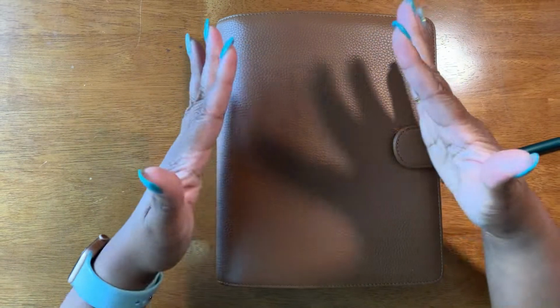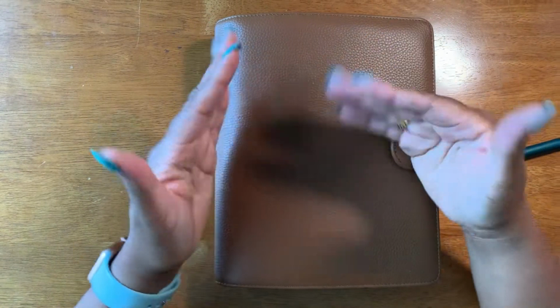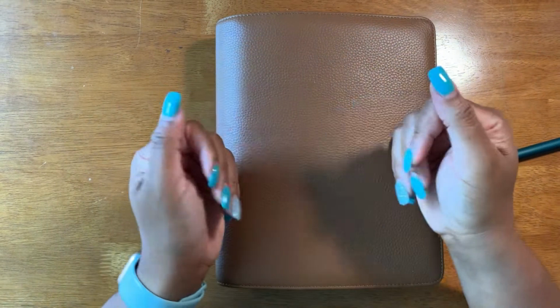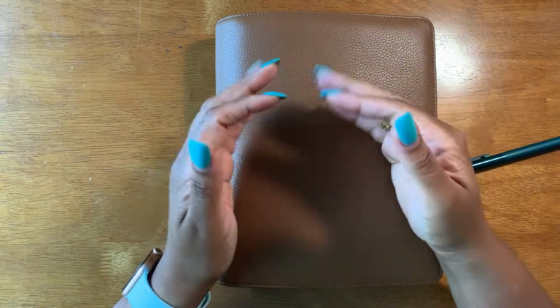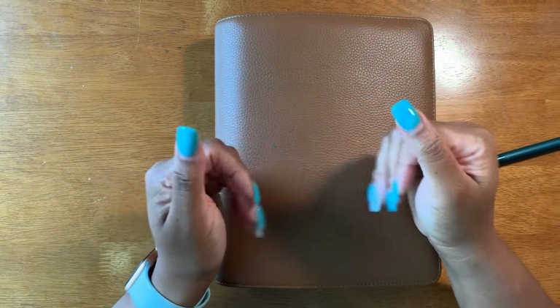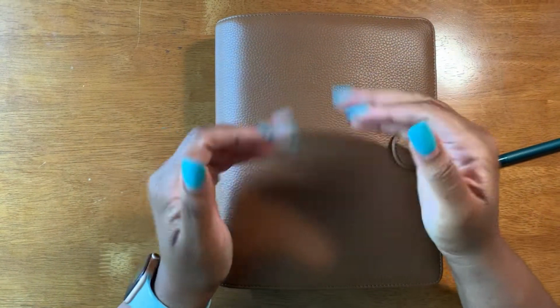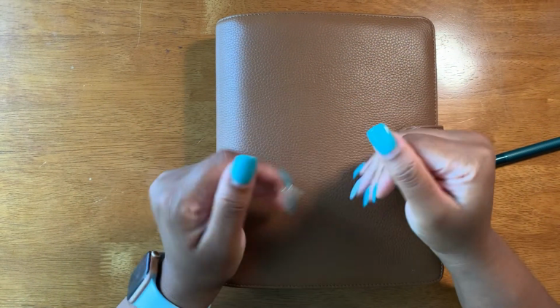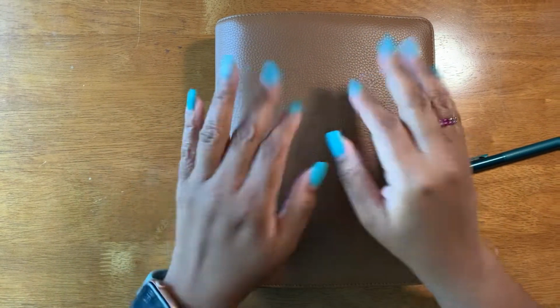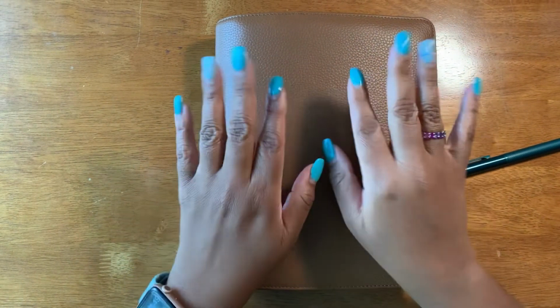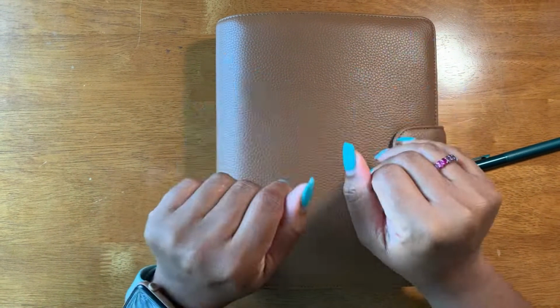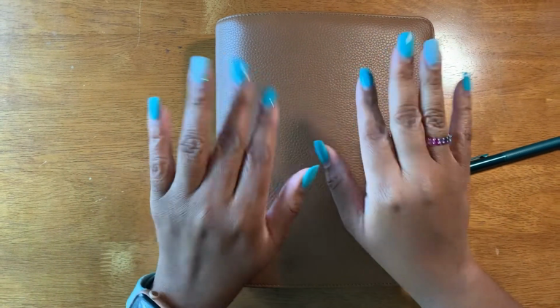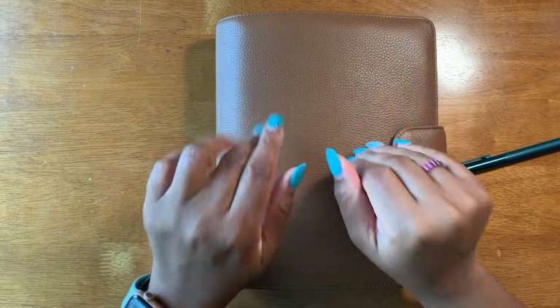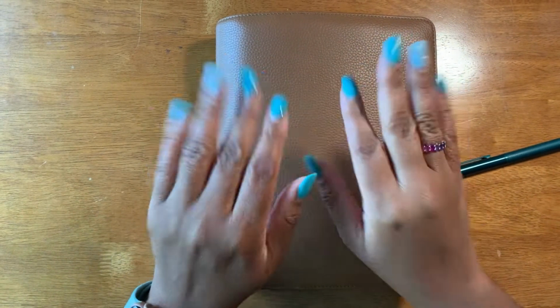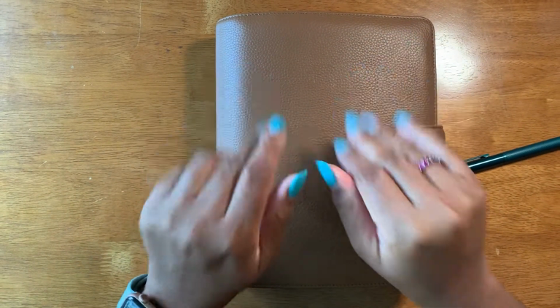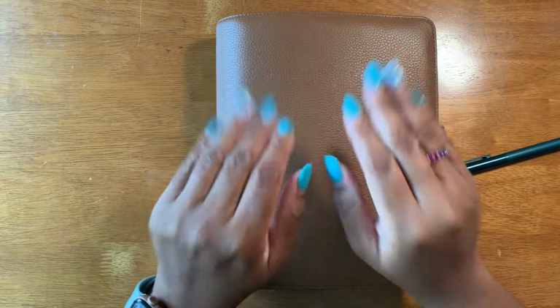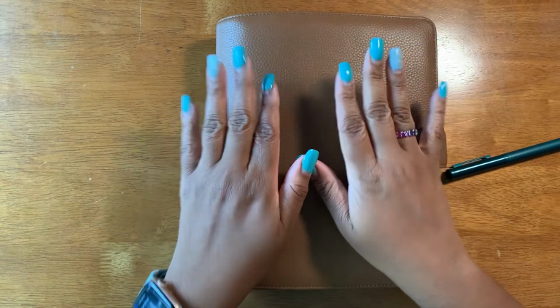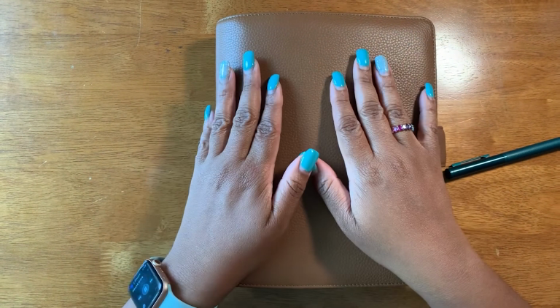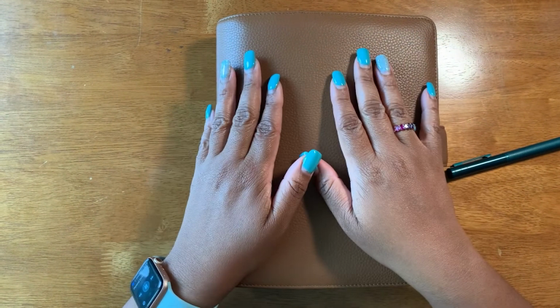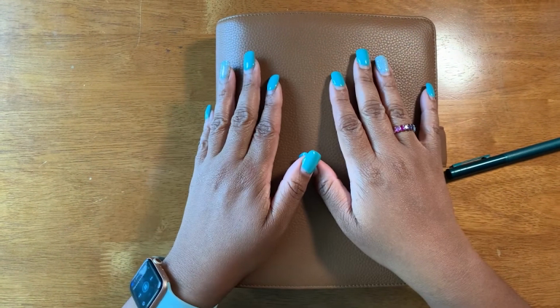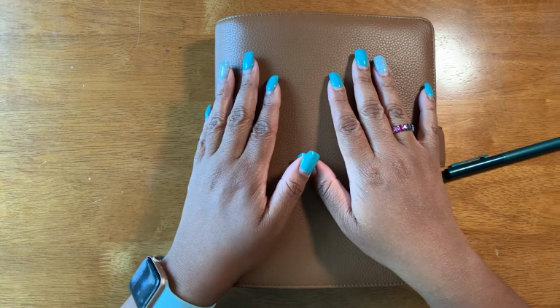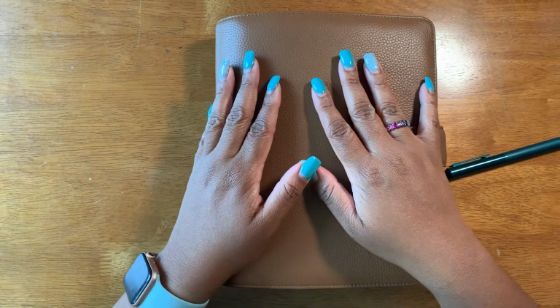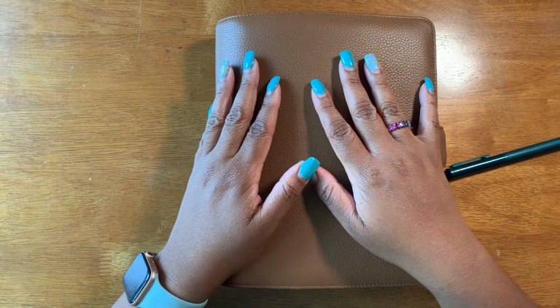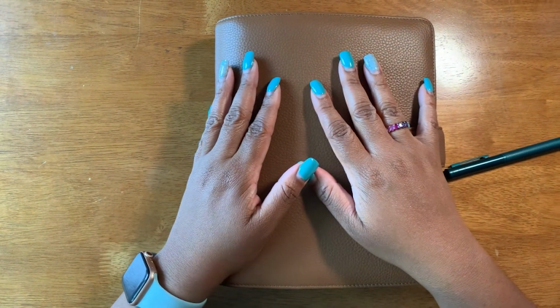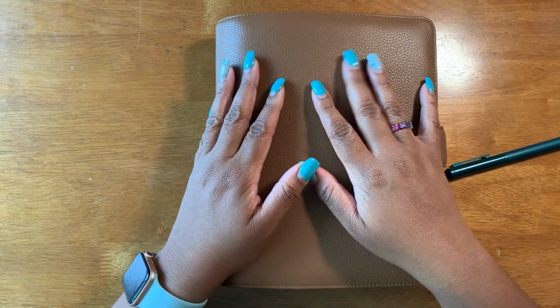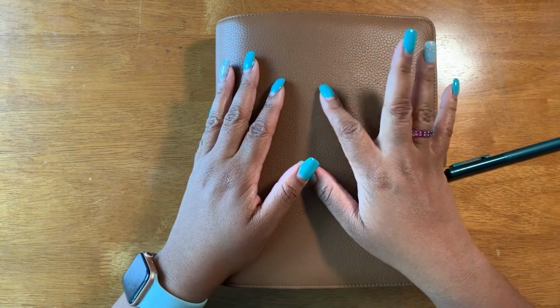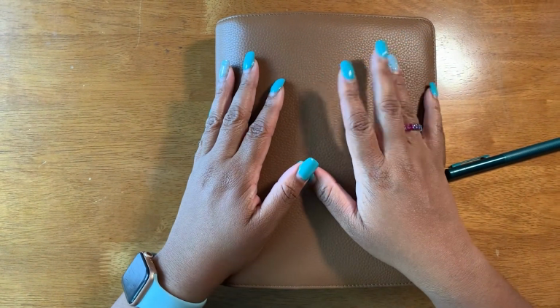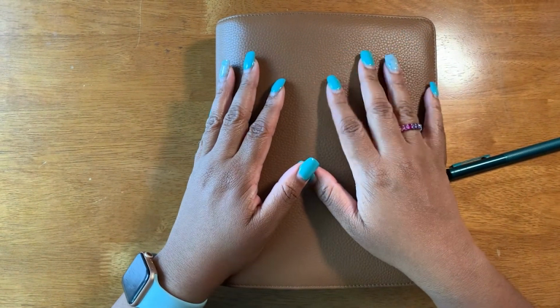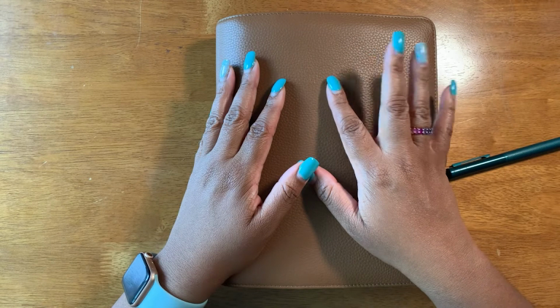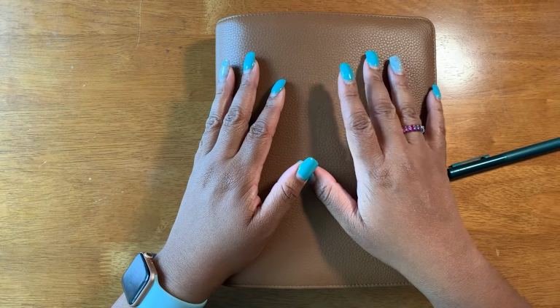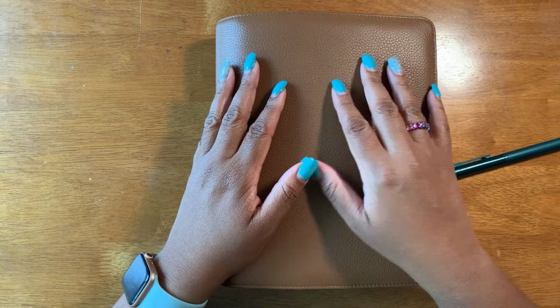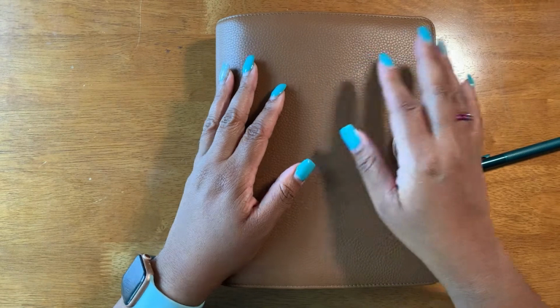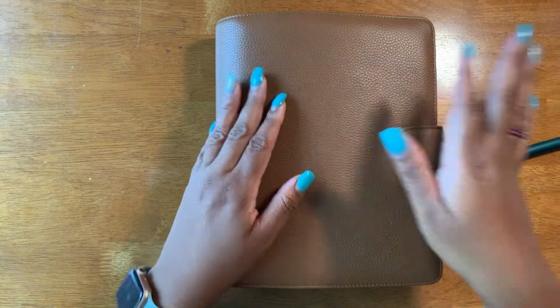Hello everyone, welcome back to my channel. This is Enjoy the Bounty of Planning with Tonisha Taylor.